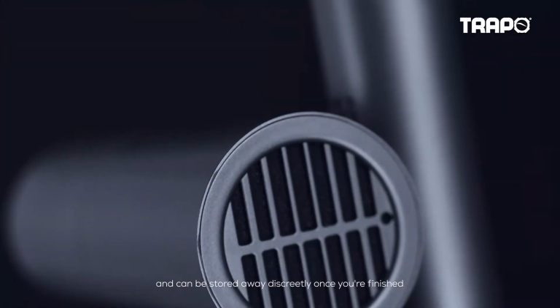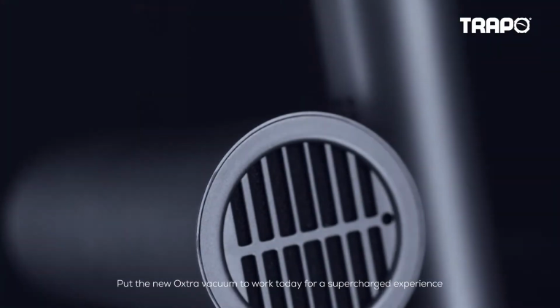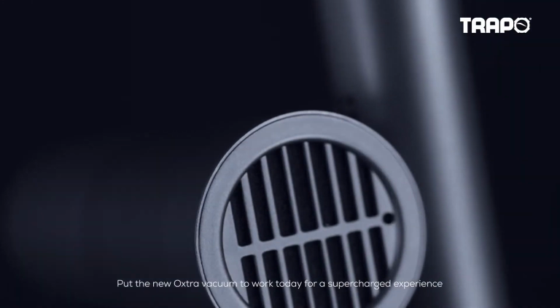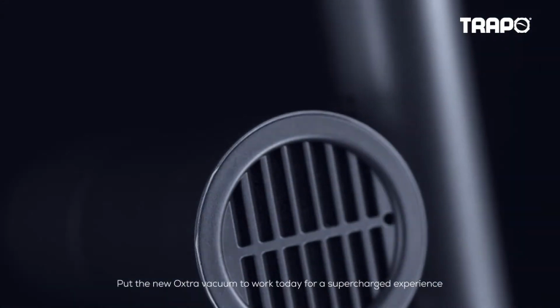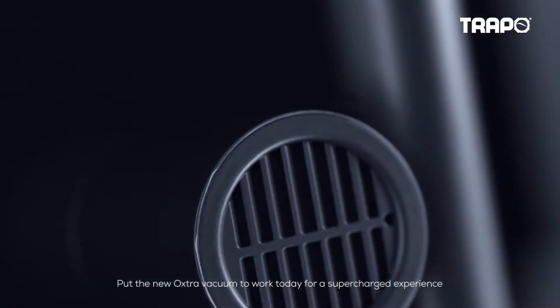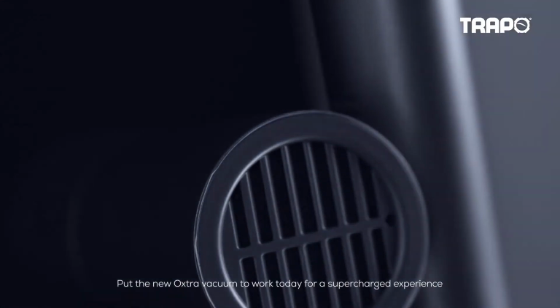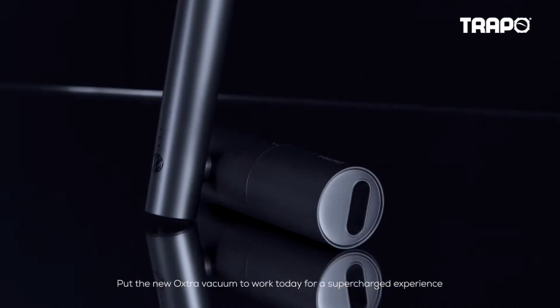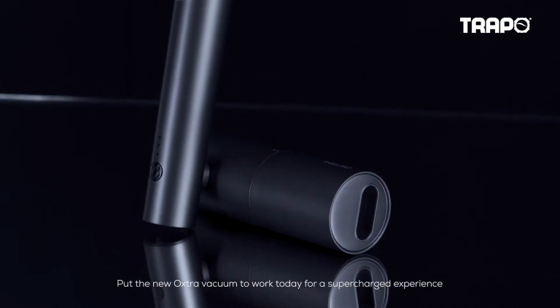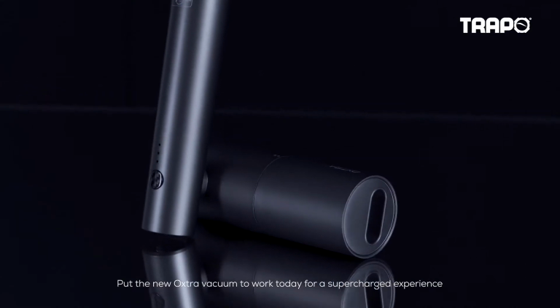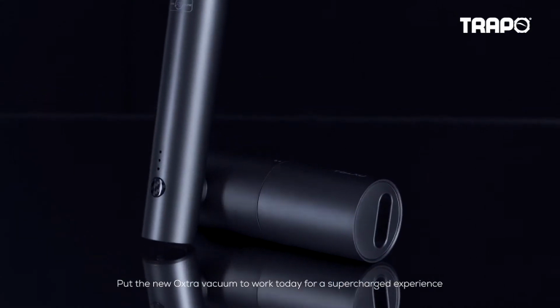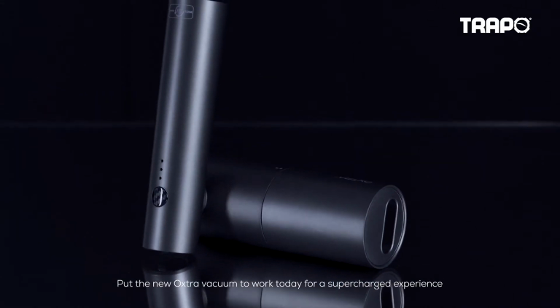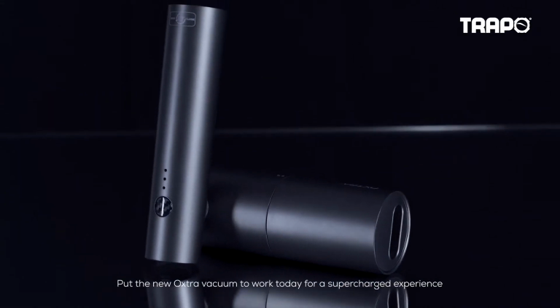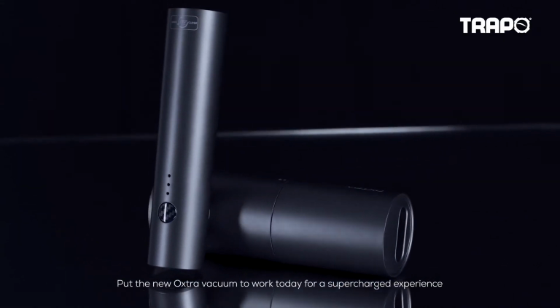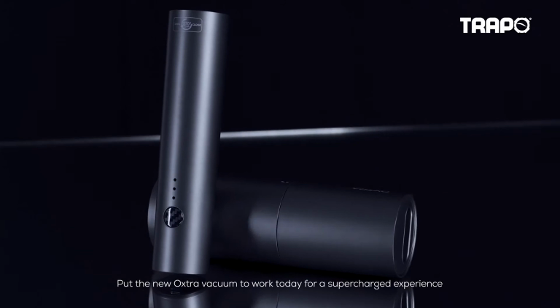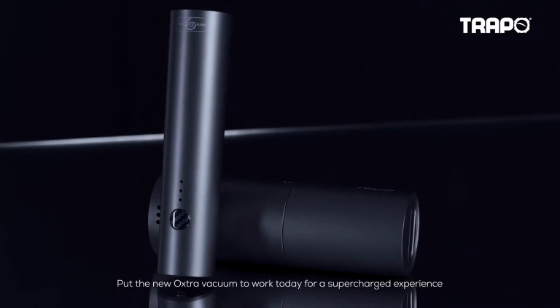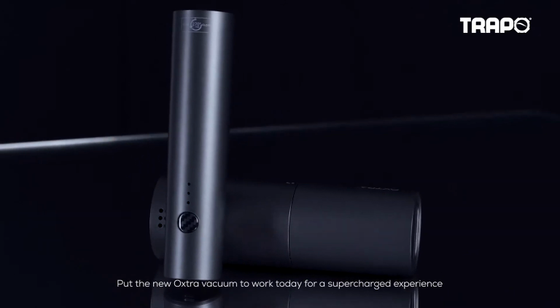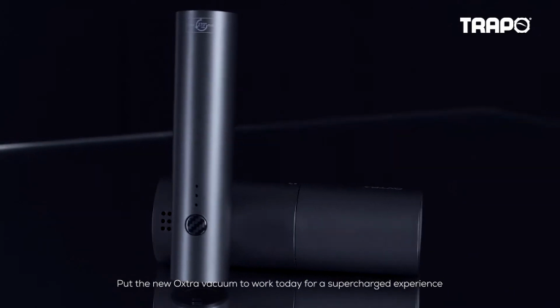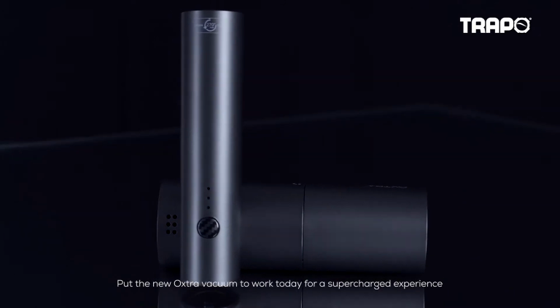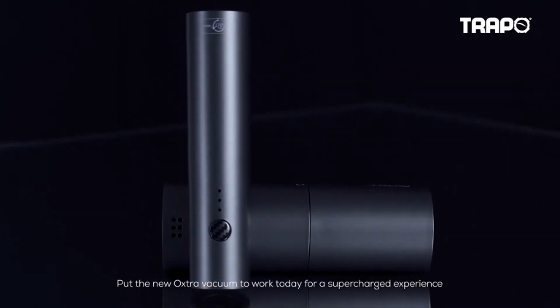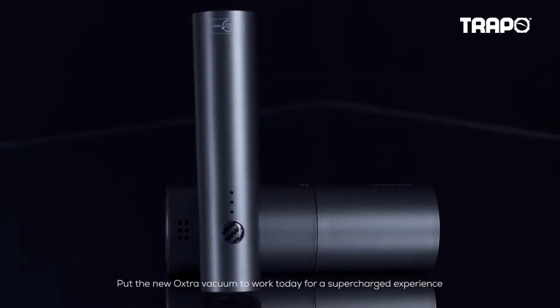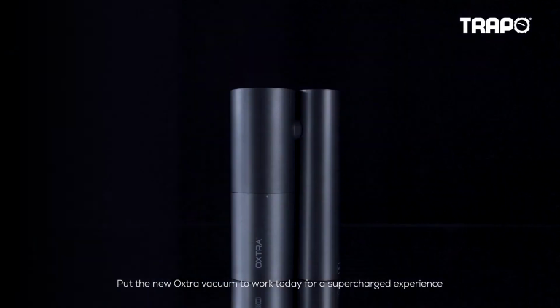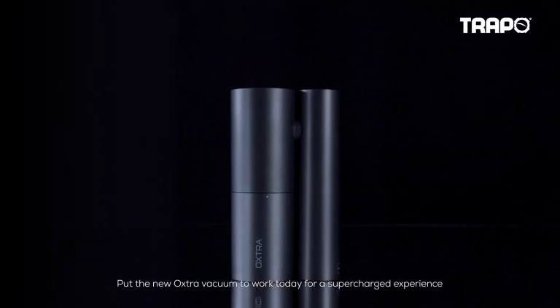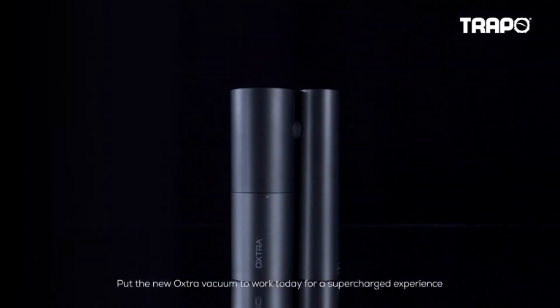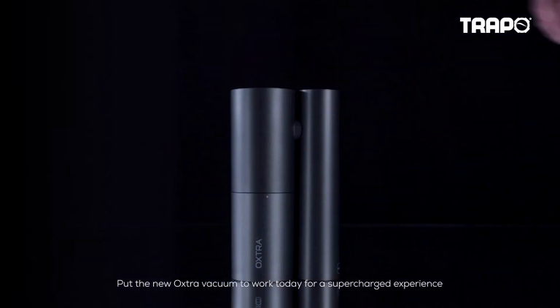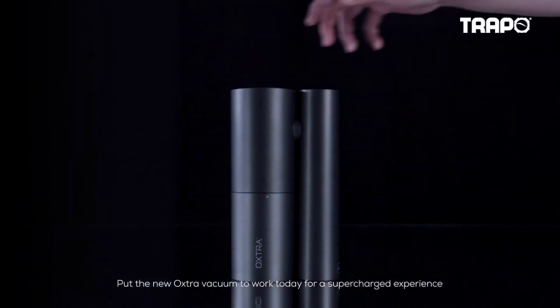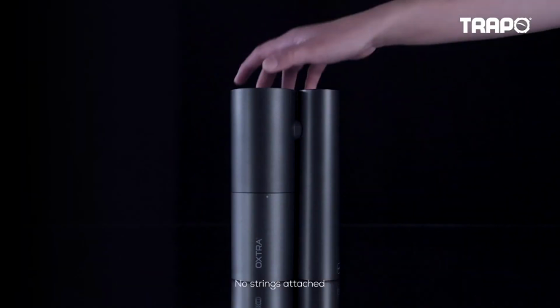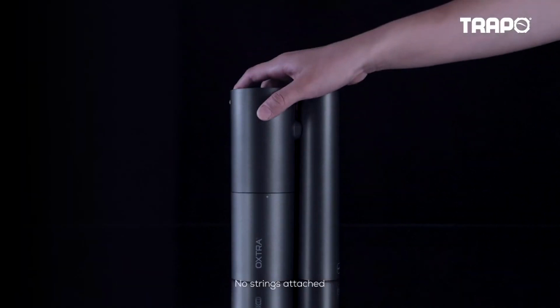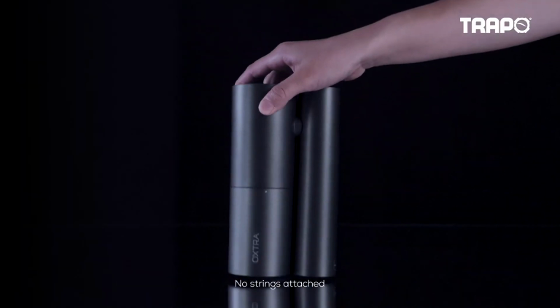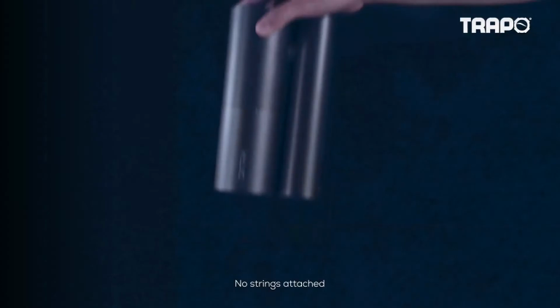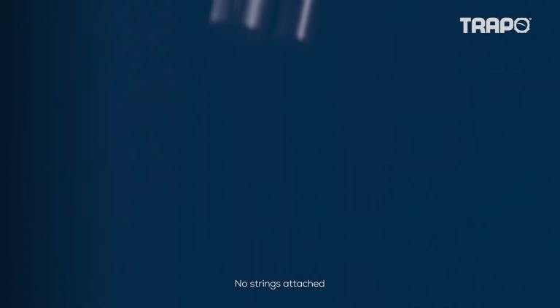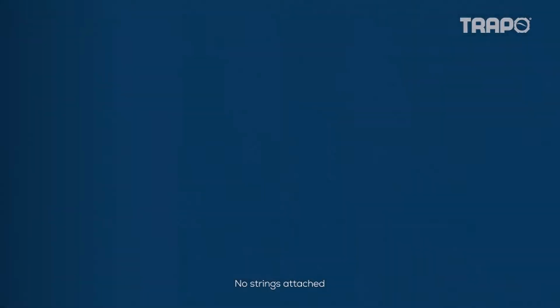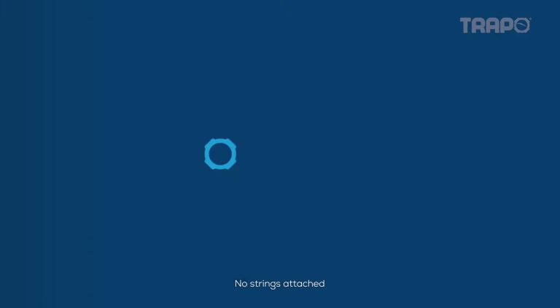Put the new Oxtra vacuum to work today for a supercharged experience, no strings attached.